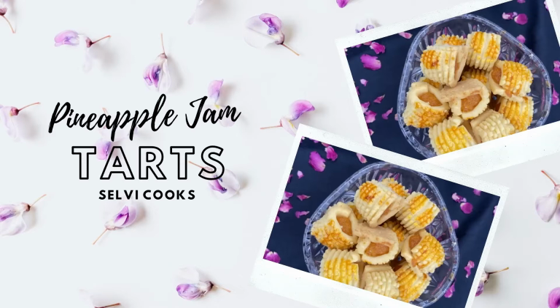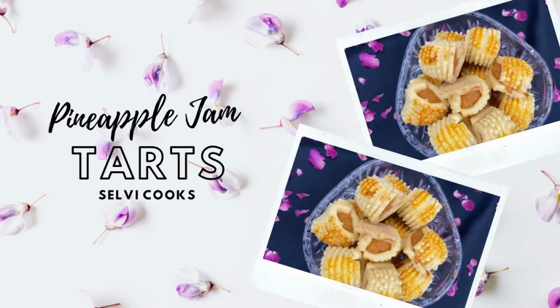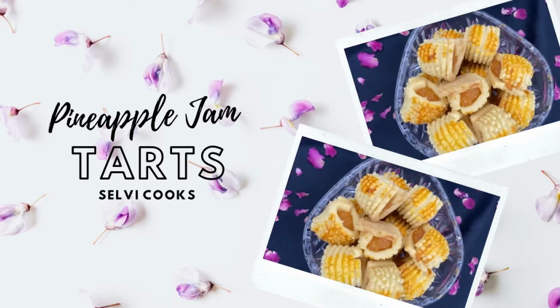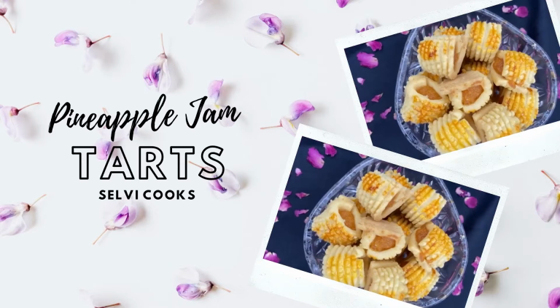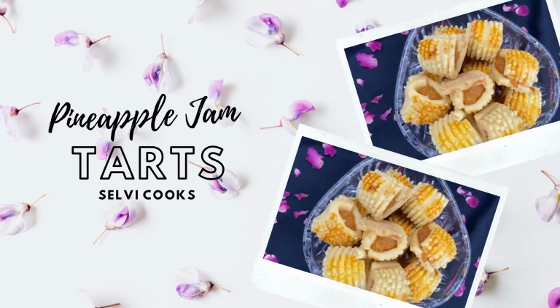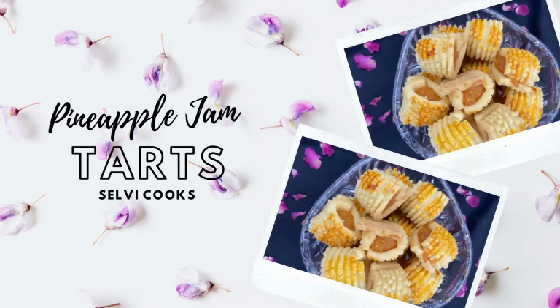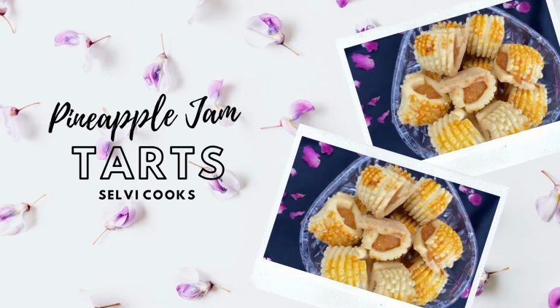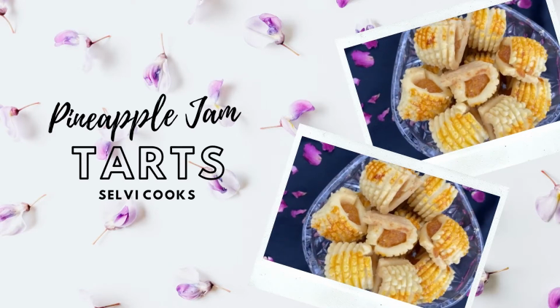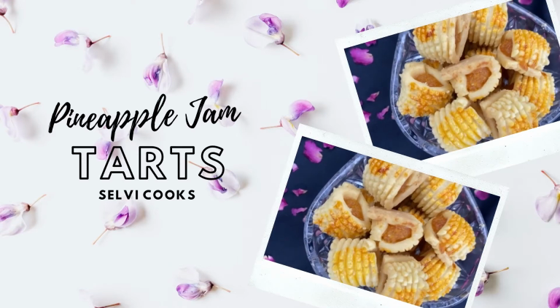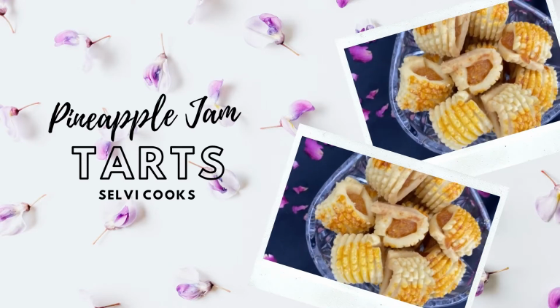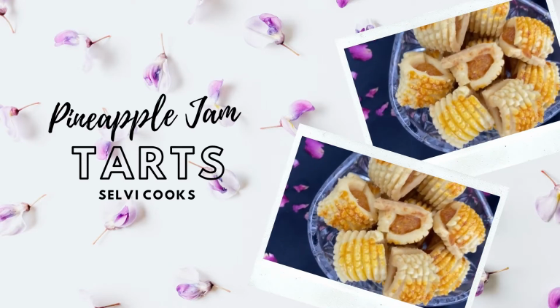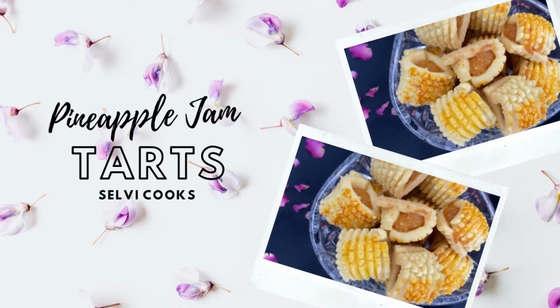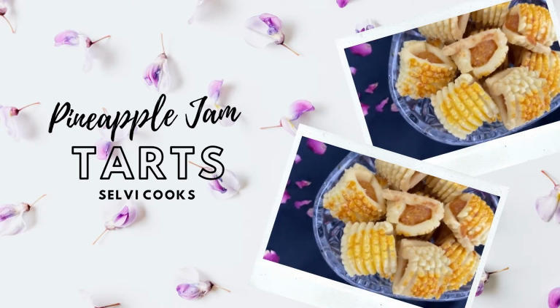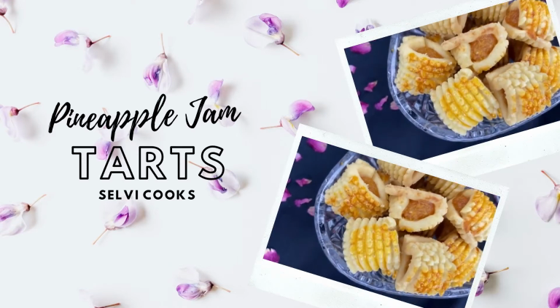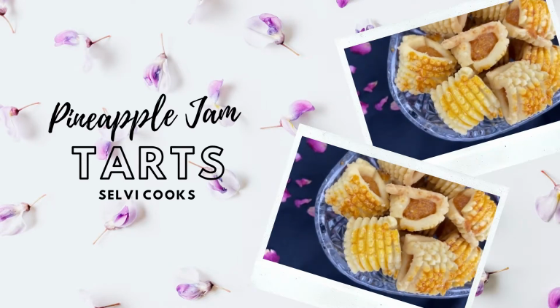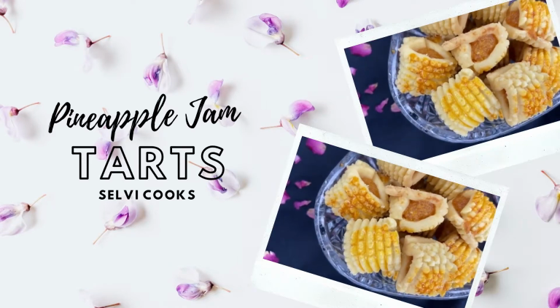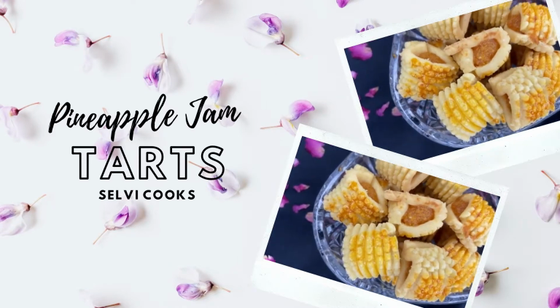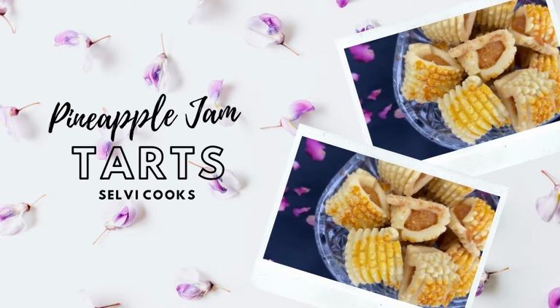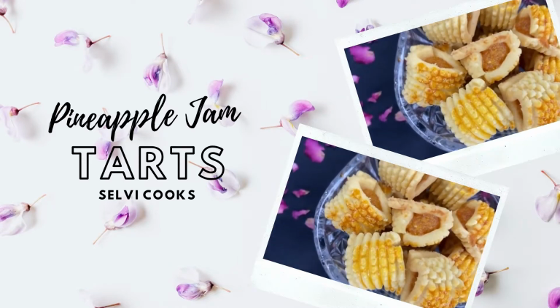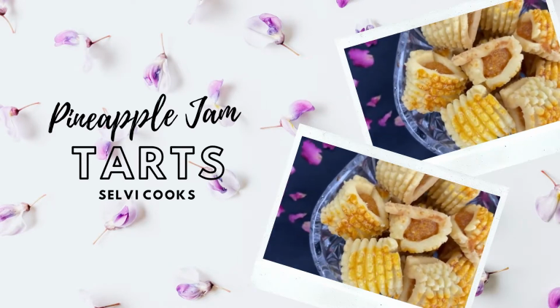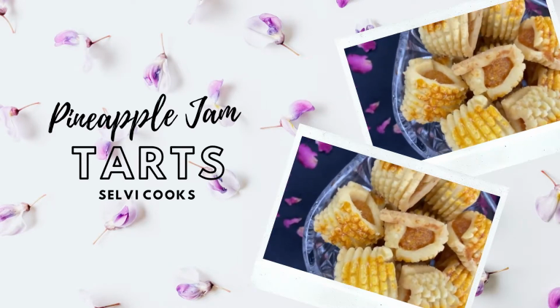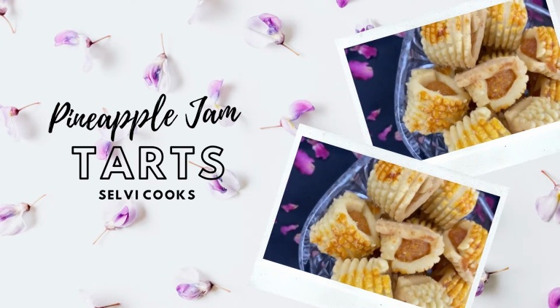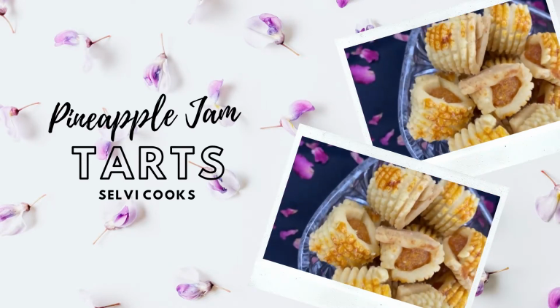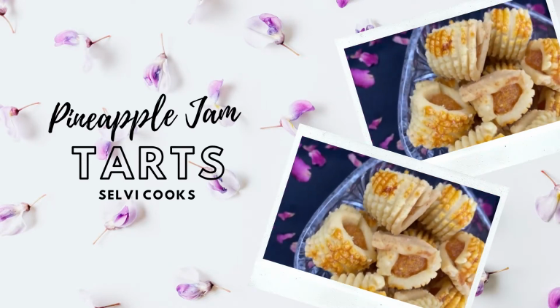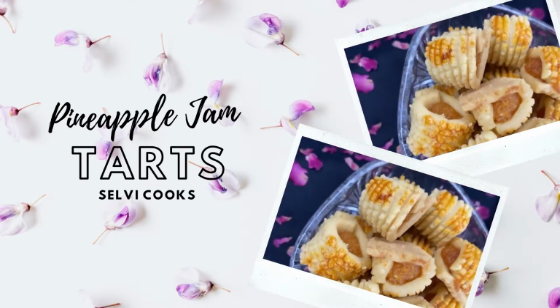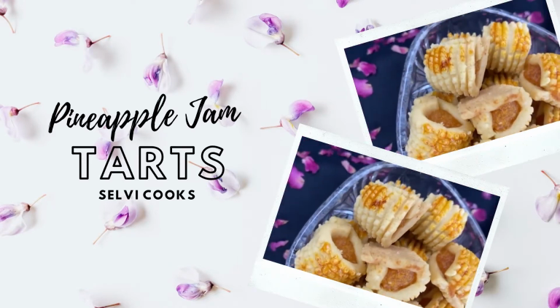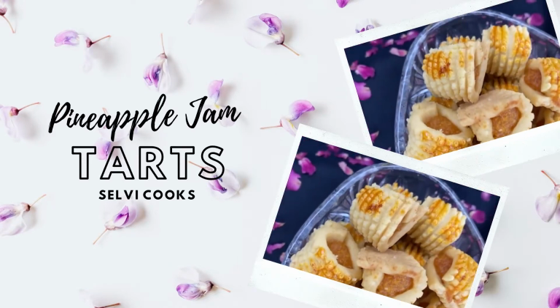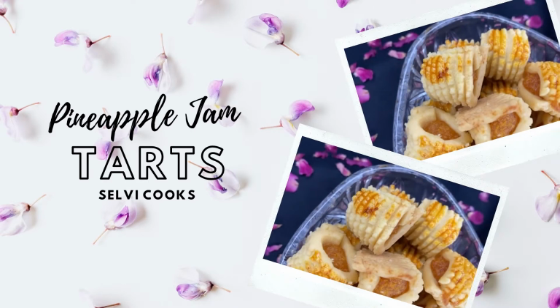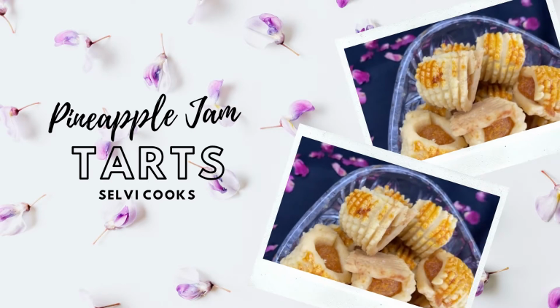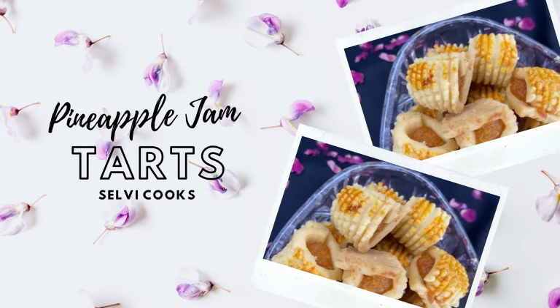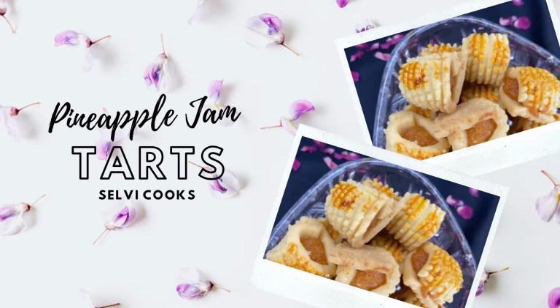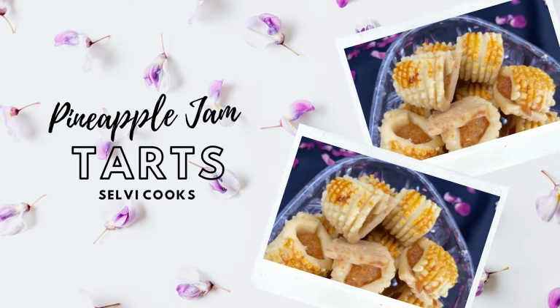Hi everyone, welcome back to Selvic Cooks. Today I'll be showing you how to make pineapple jam tarts.